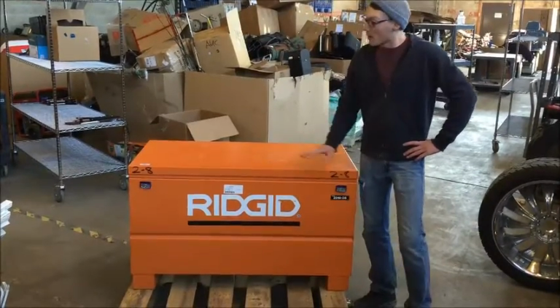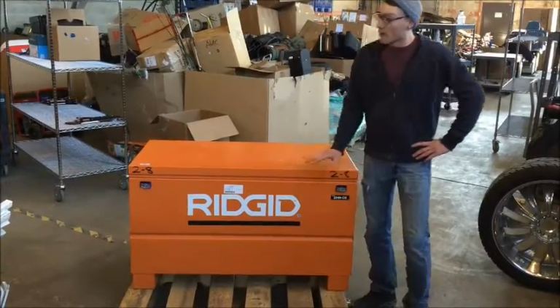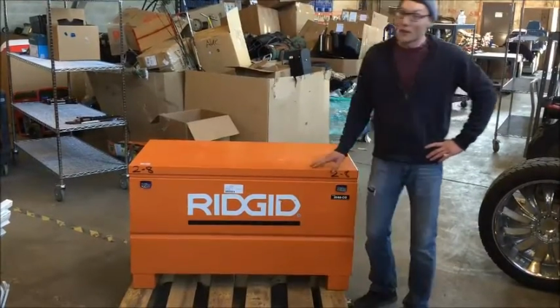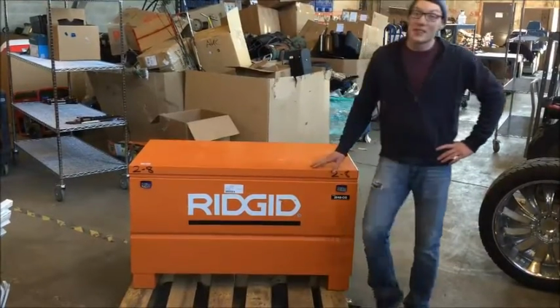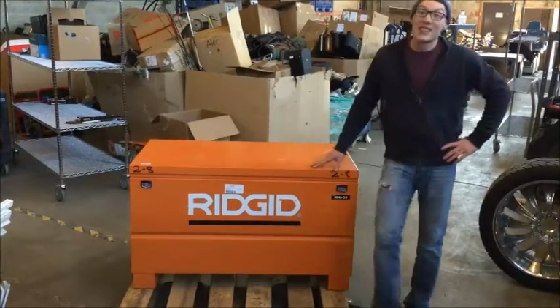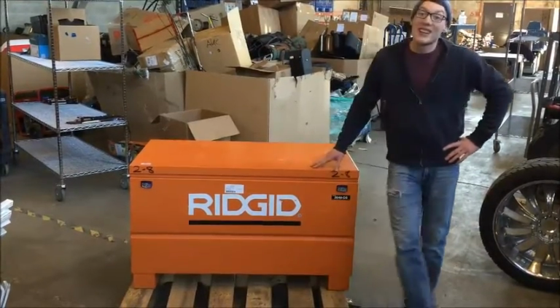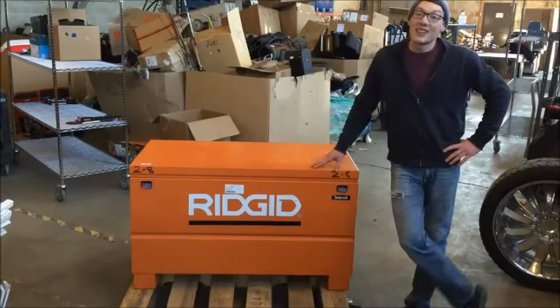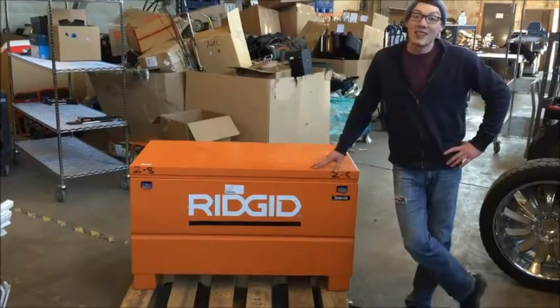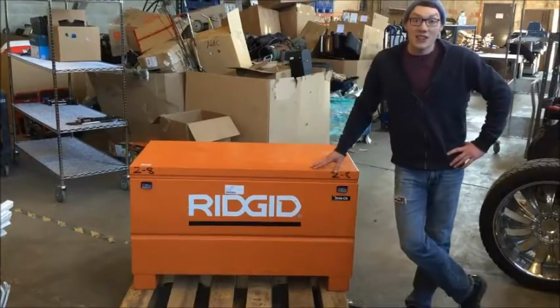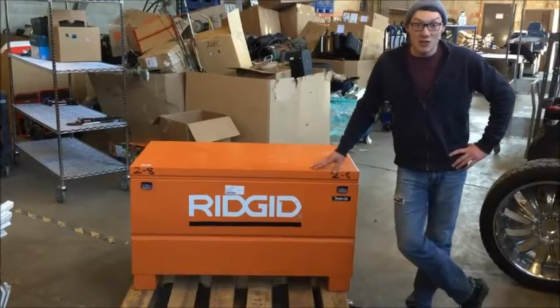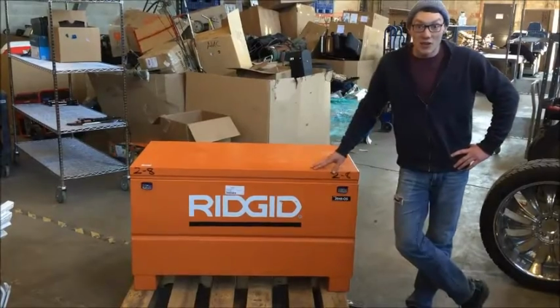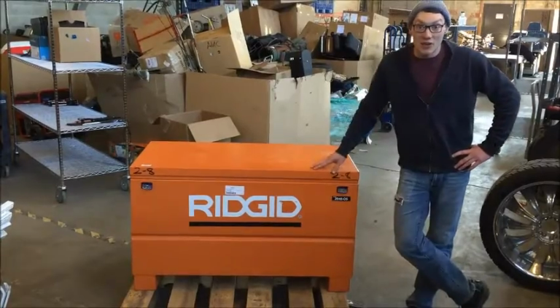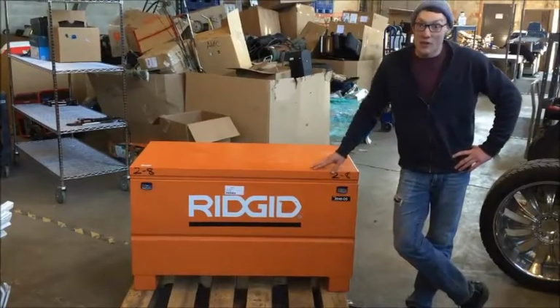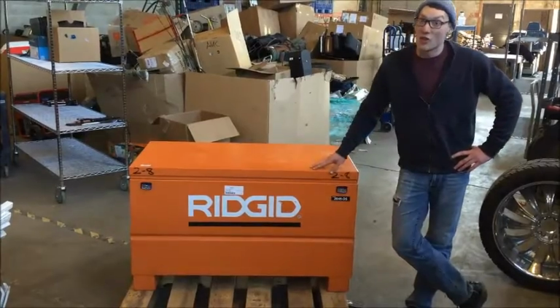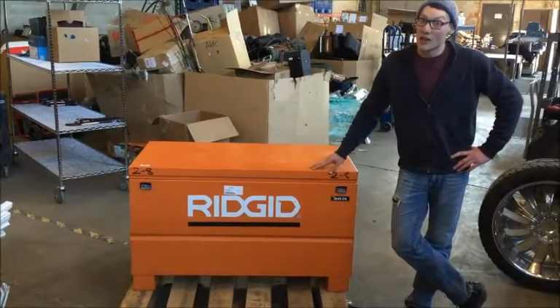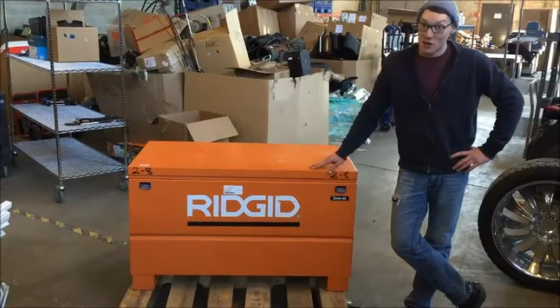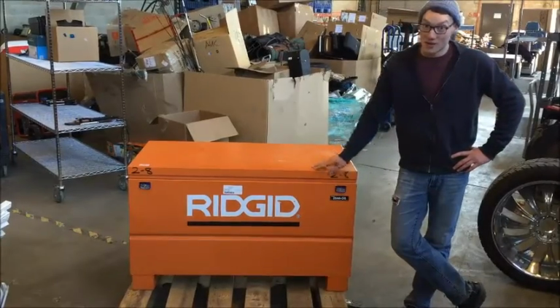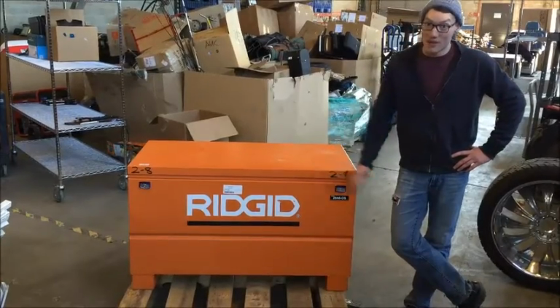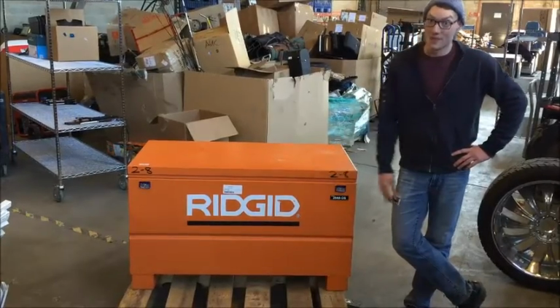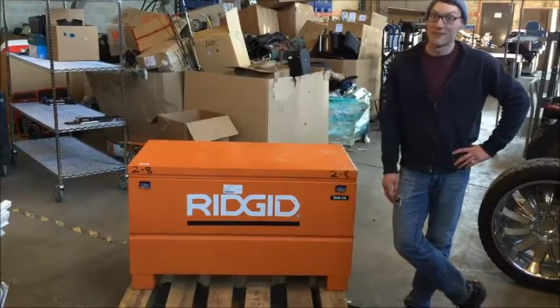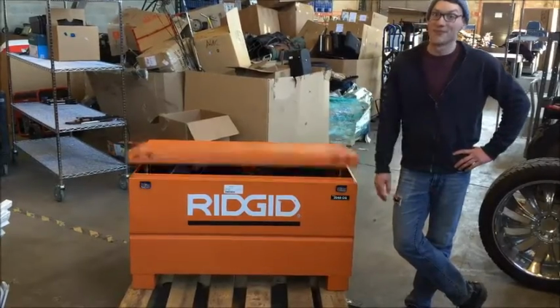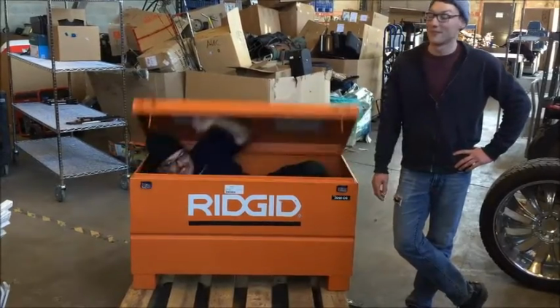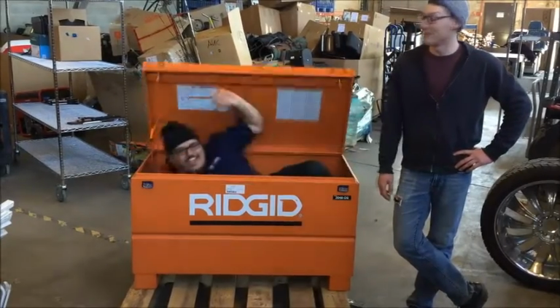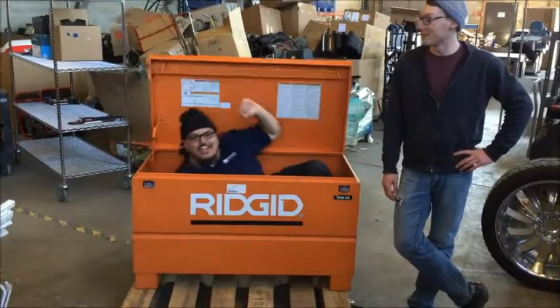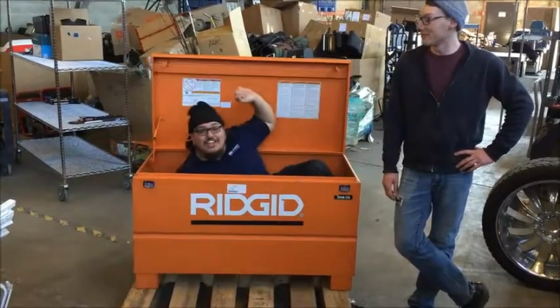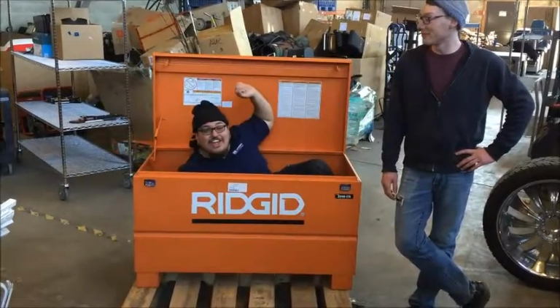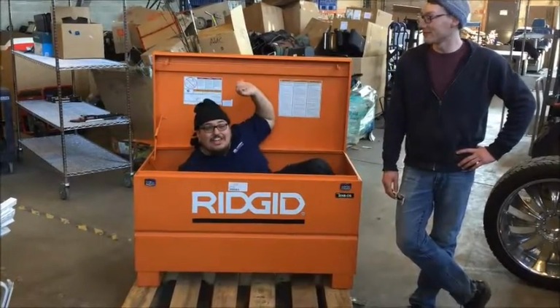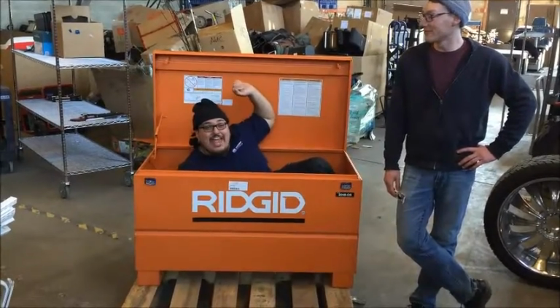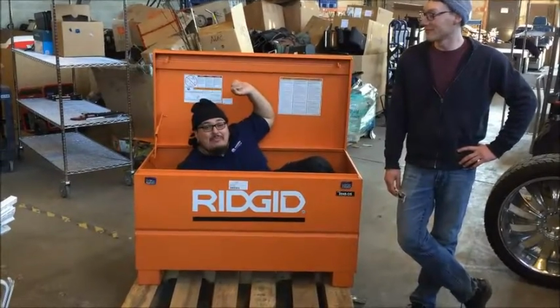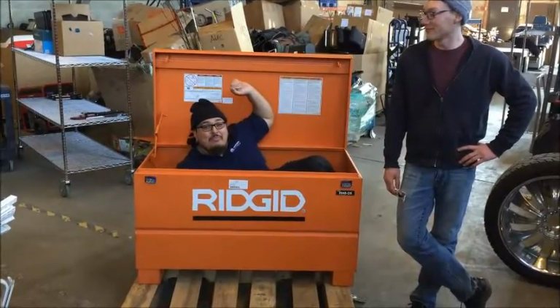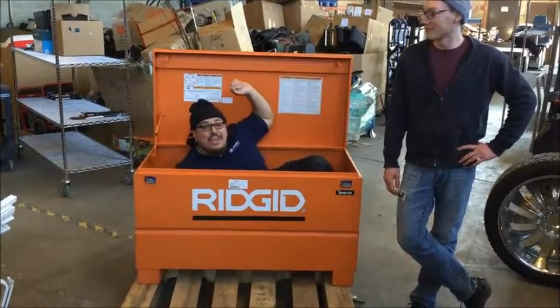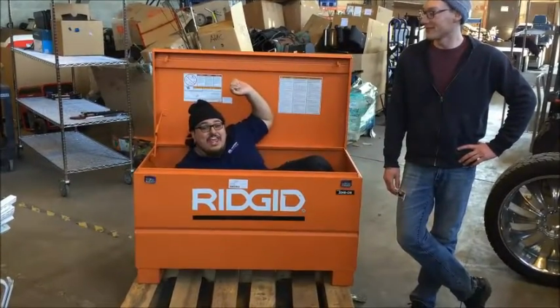Now this thing's not gonna last long so as always, good luck and happy bidding!